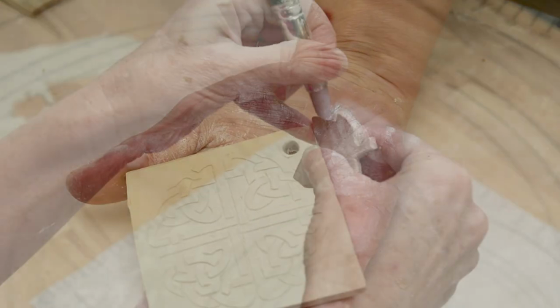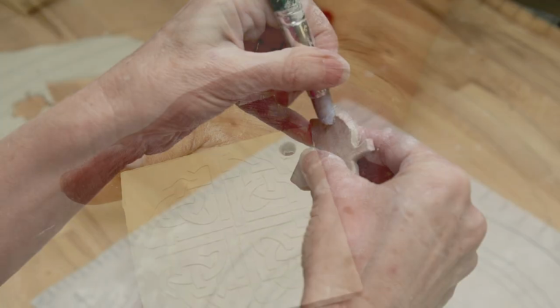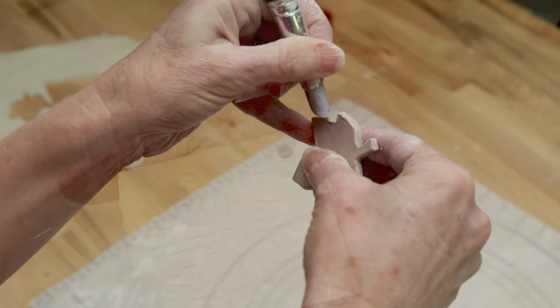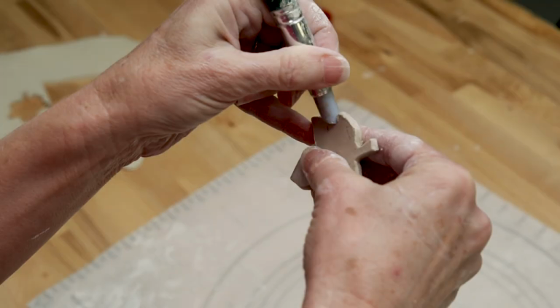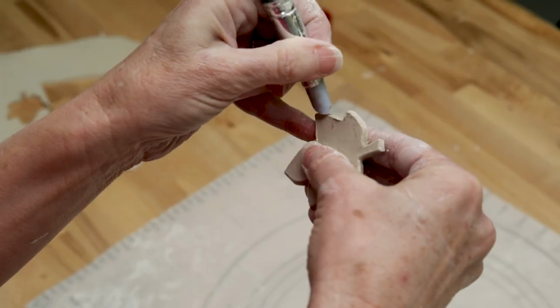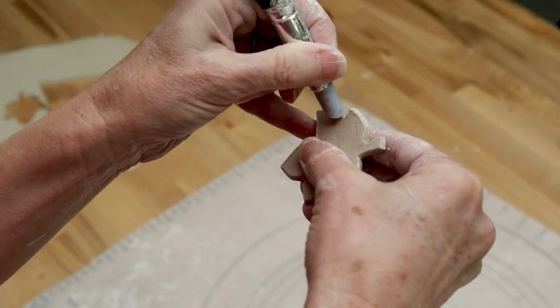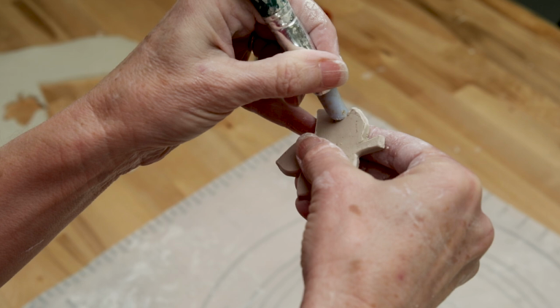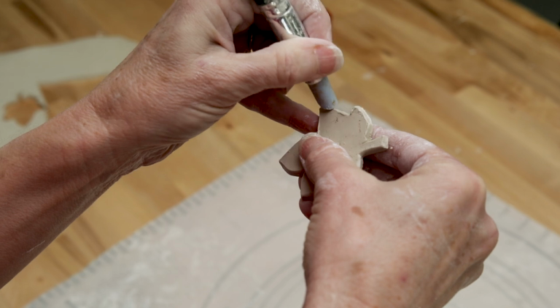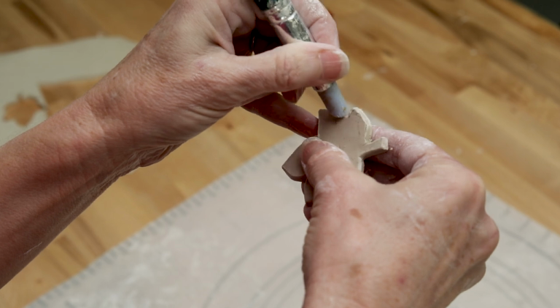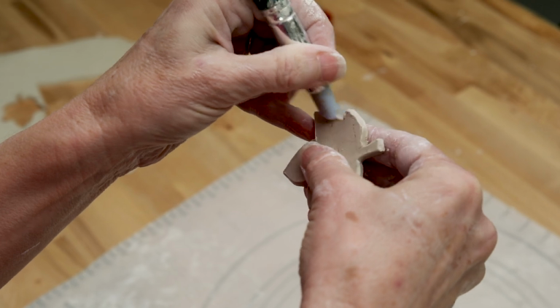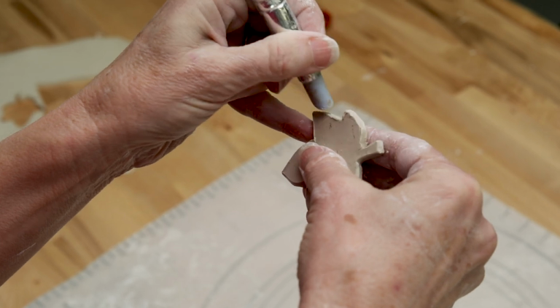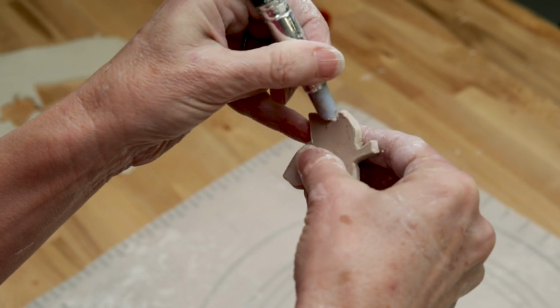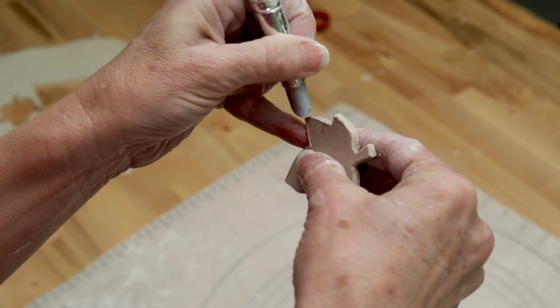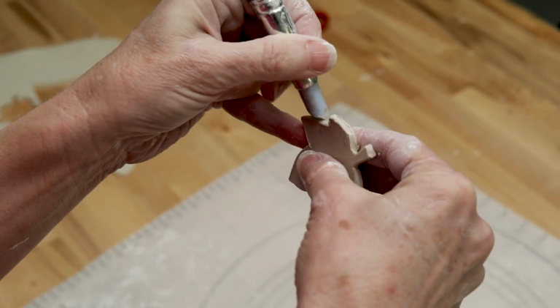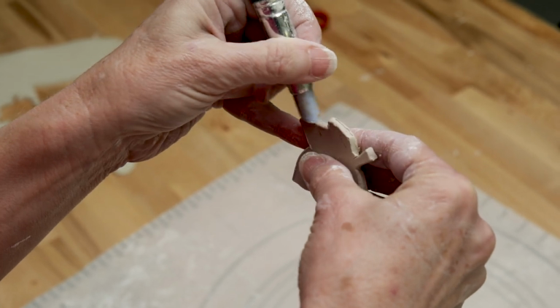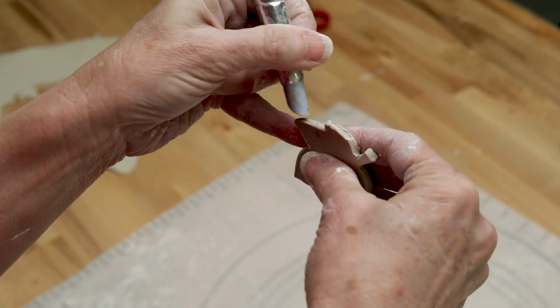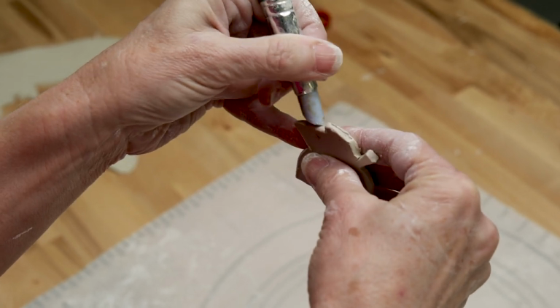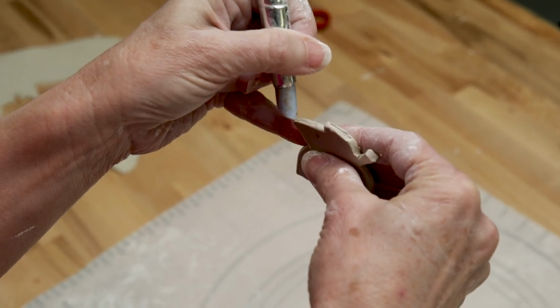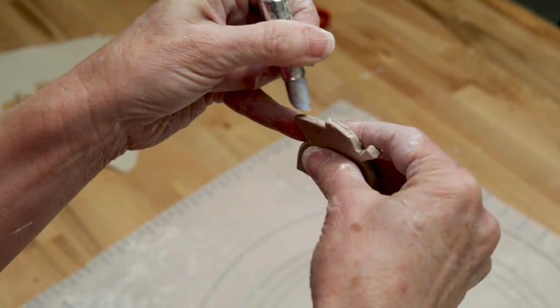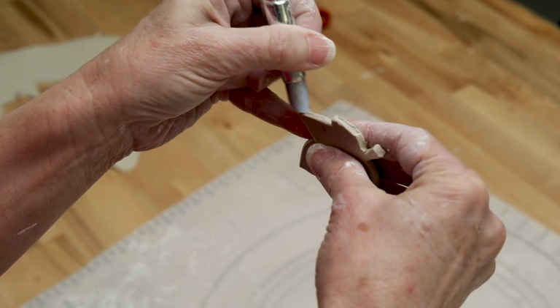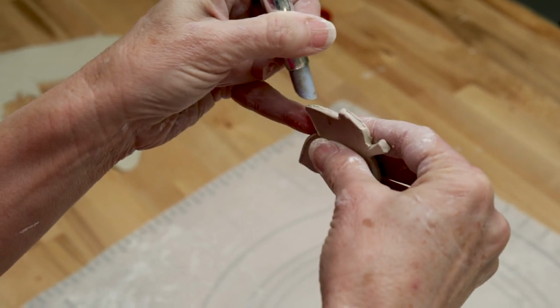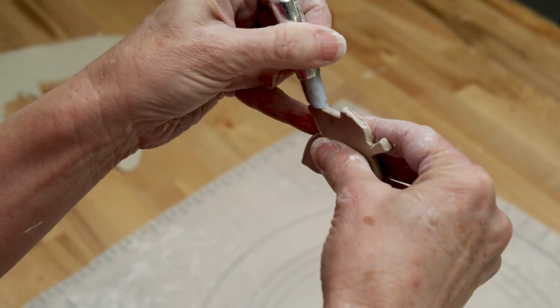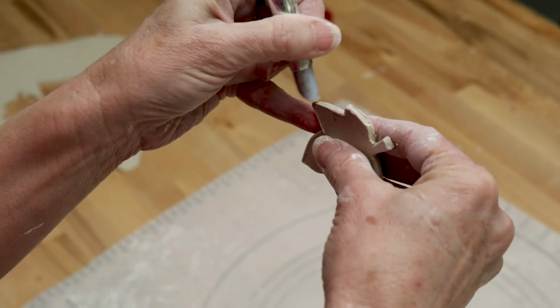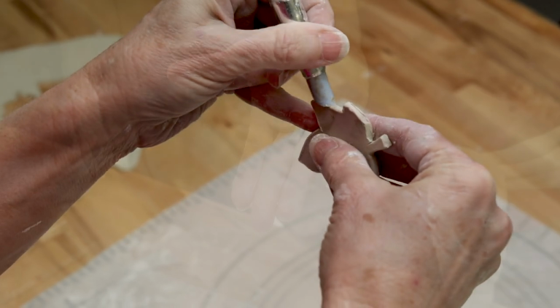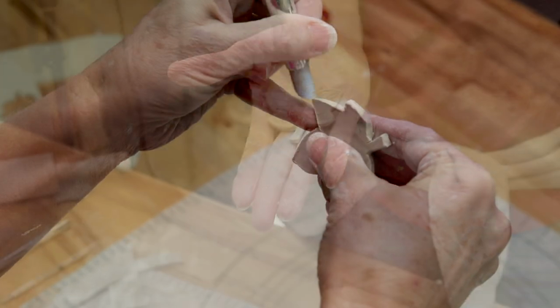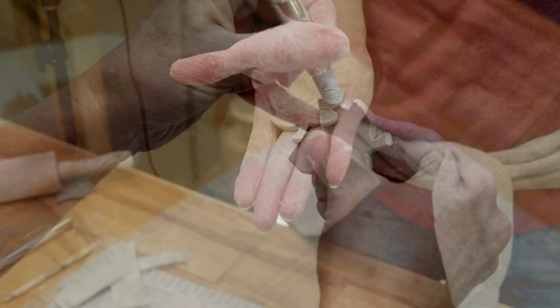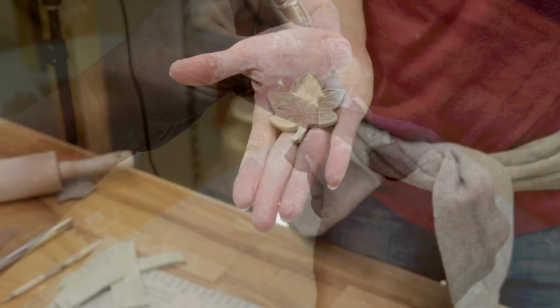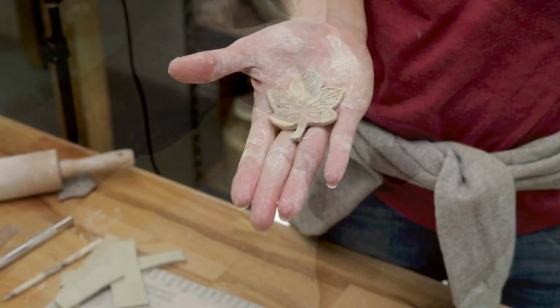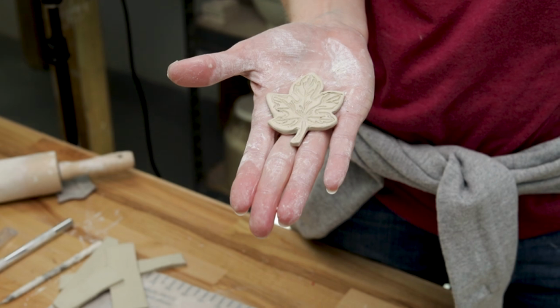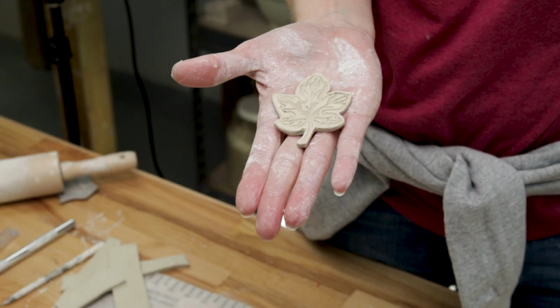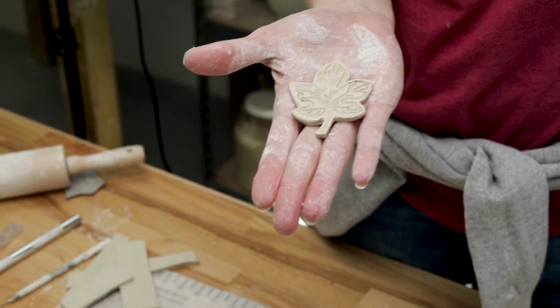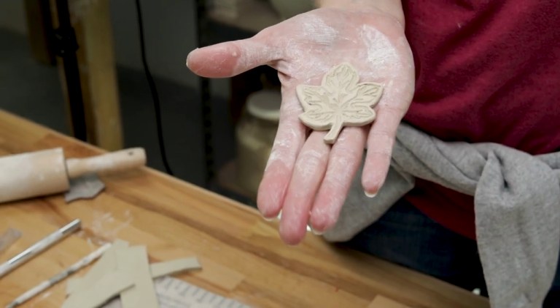This particular shape can be used to soften the edges of a thin cut slab so it won't cut someone's fingers once it's fired.